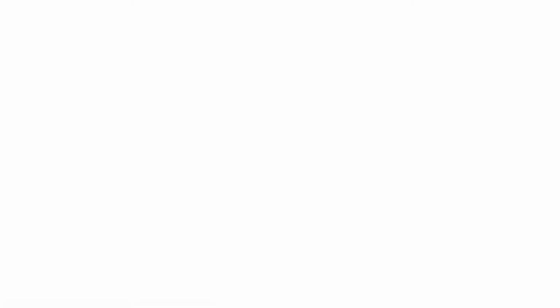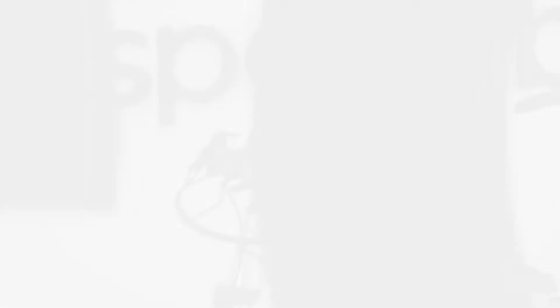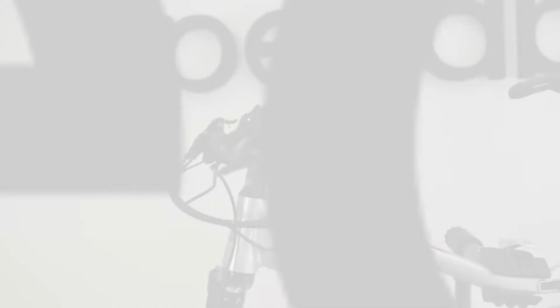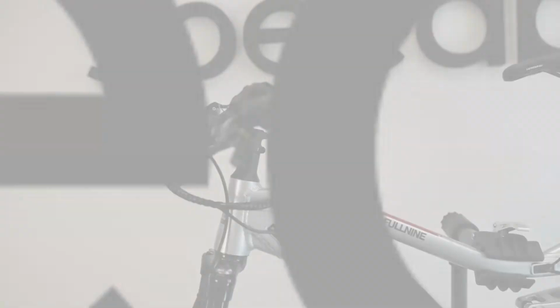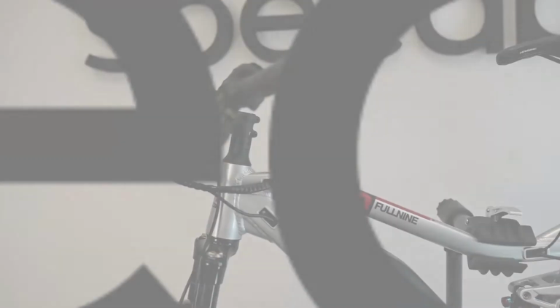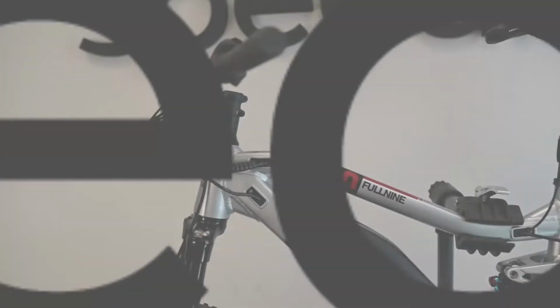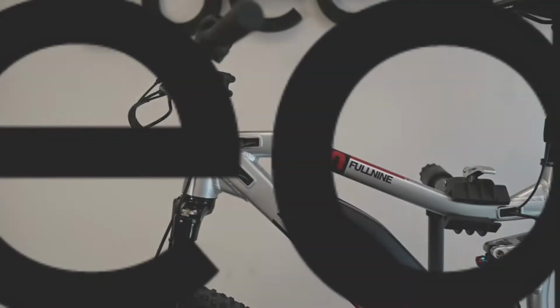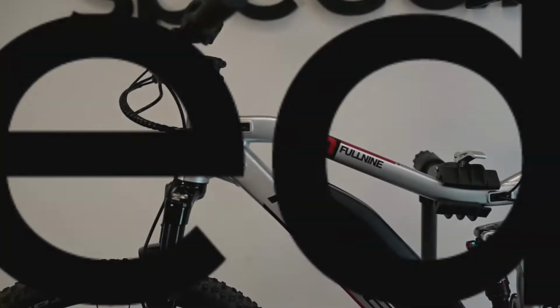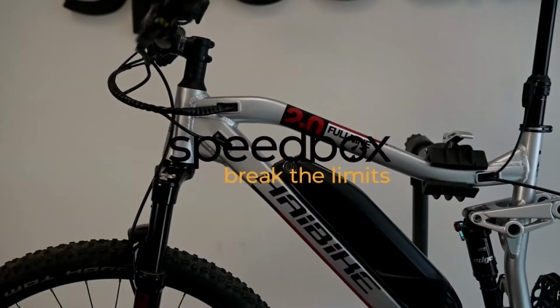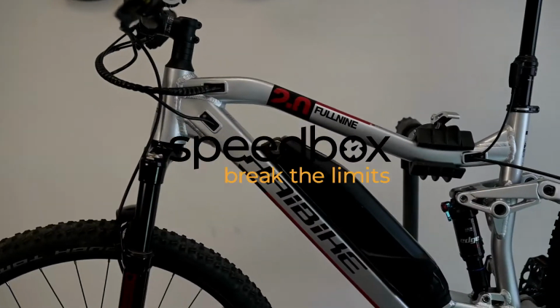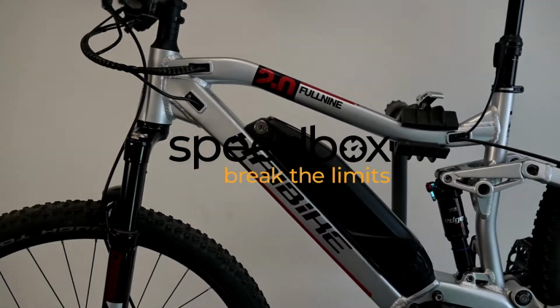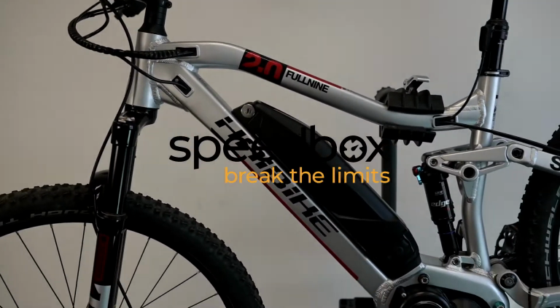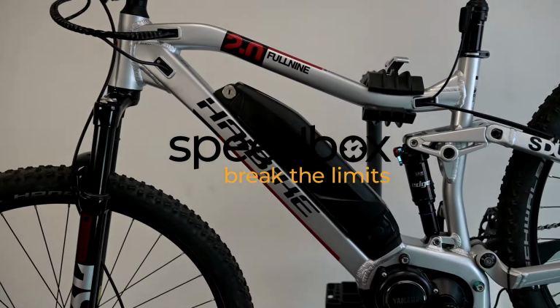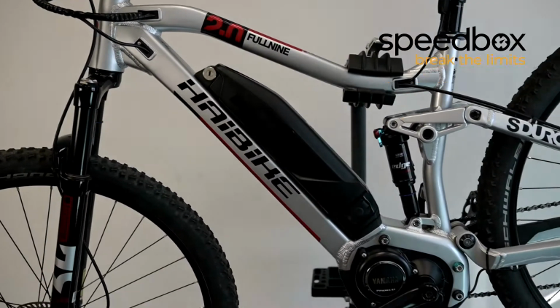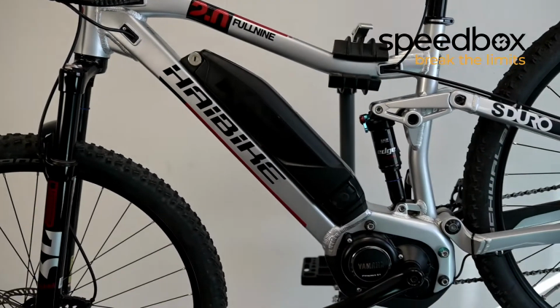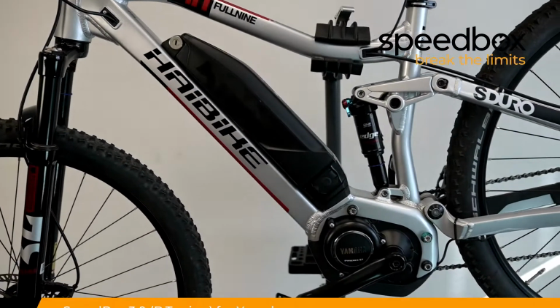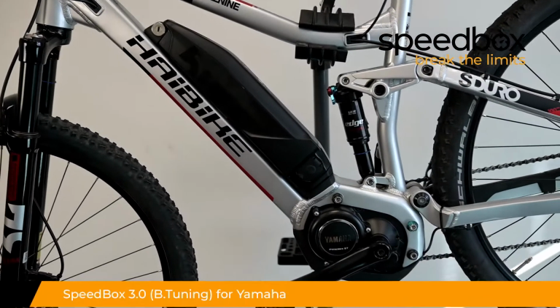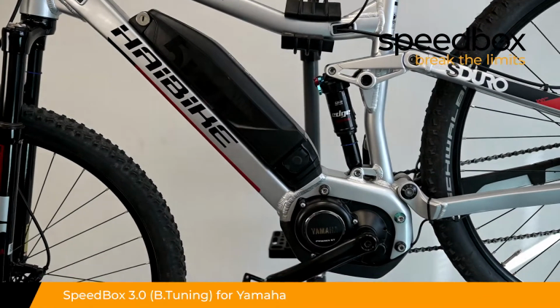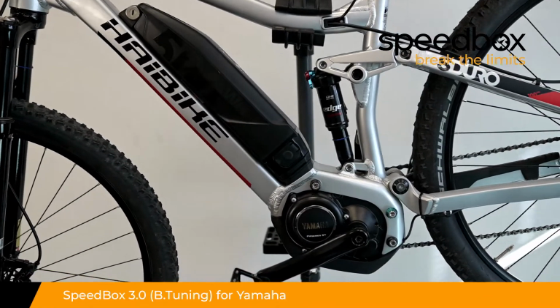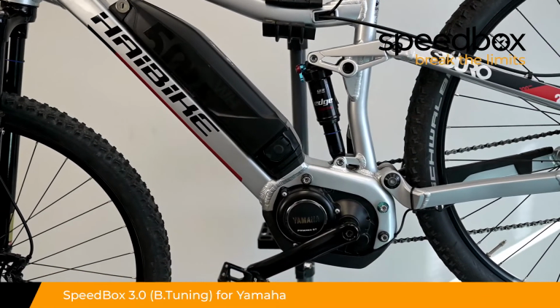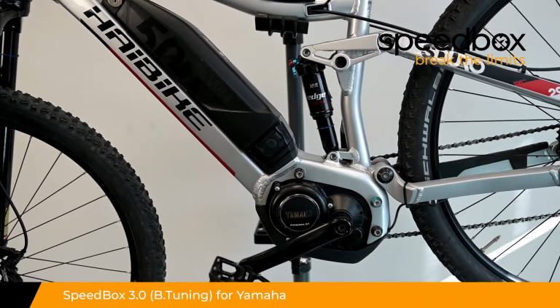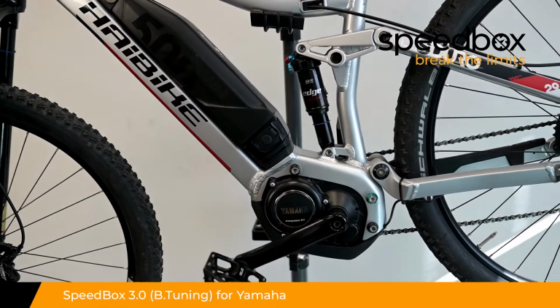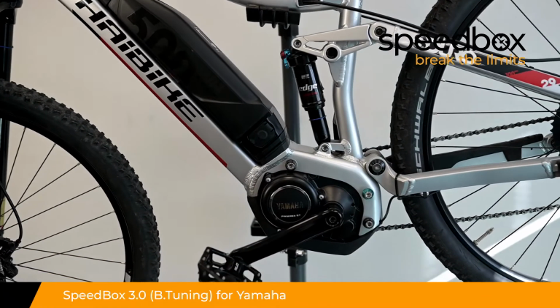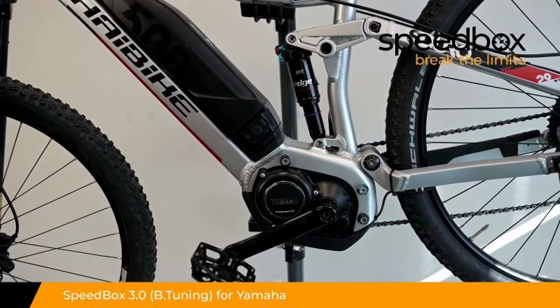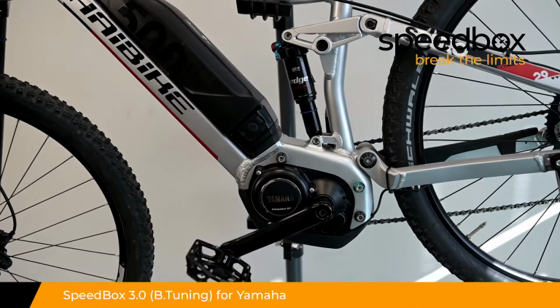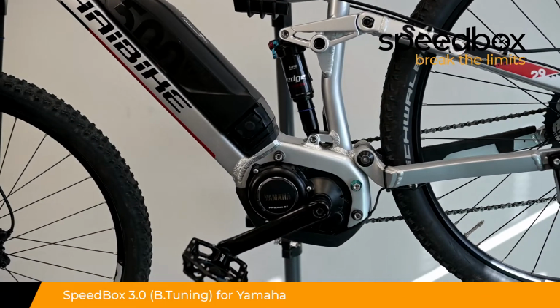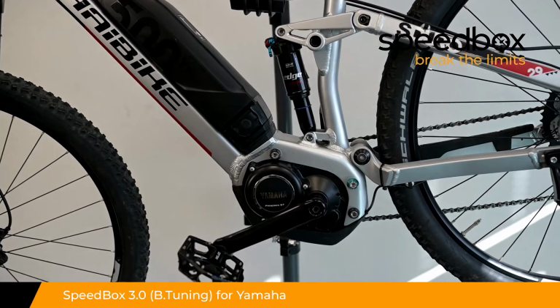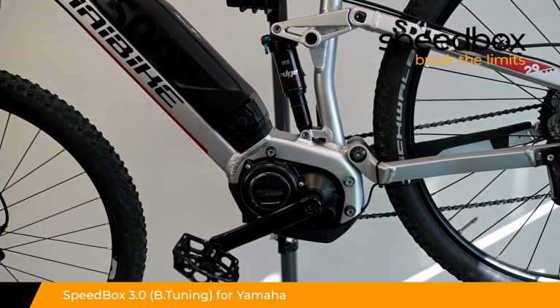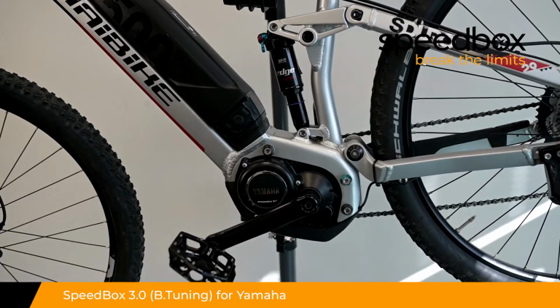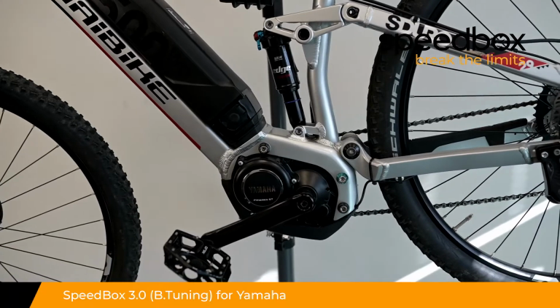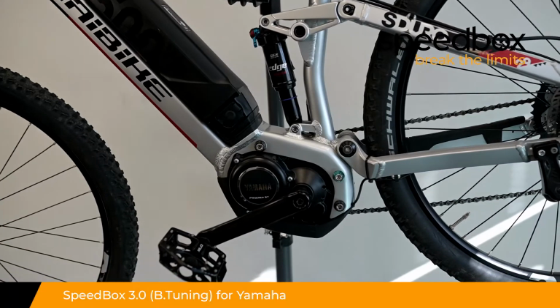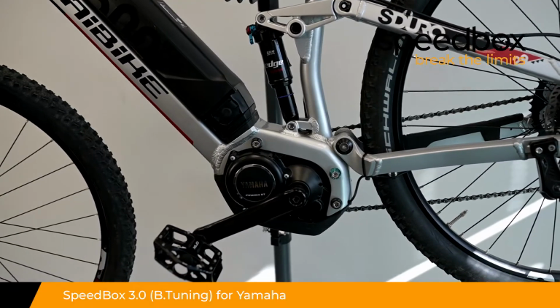Speedbox. Break the limits. Speedbox 3.0 for Yamaha, optionally with B-tuning.